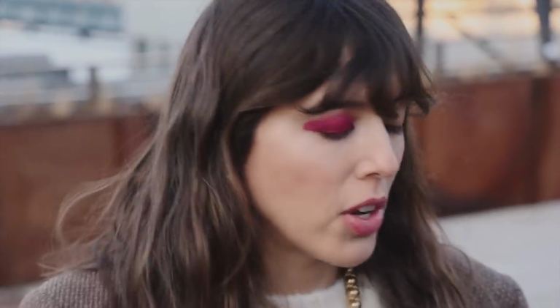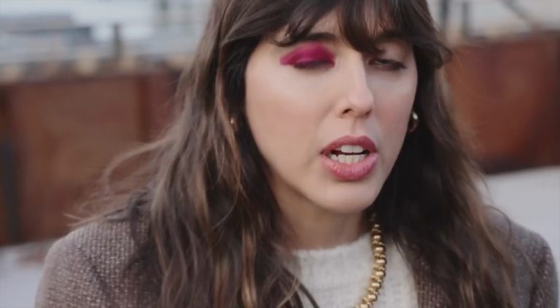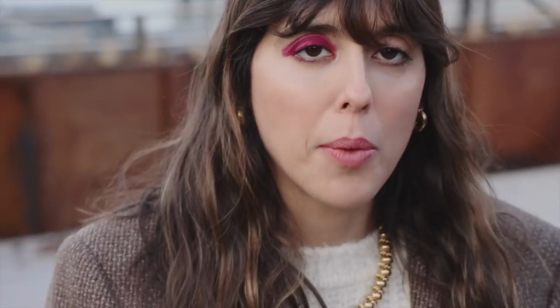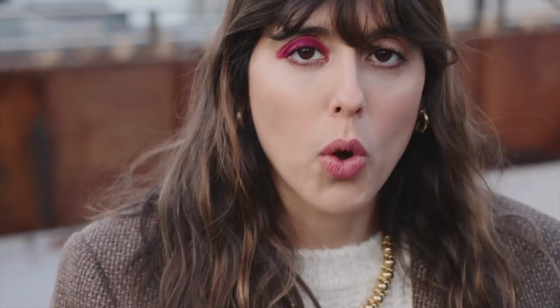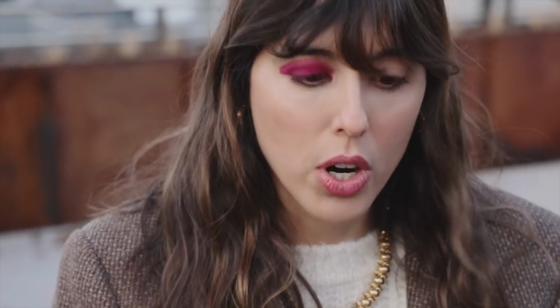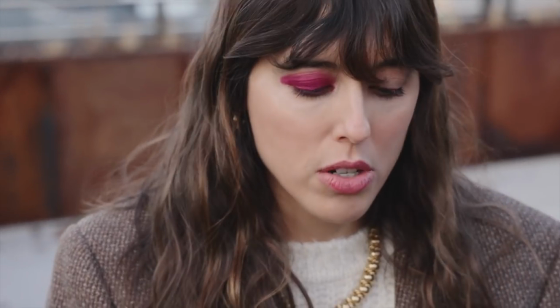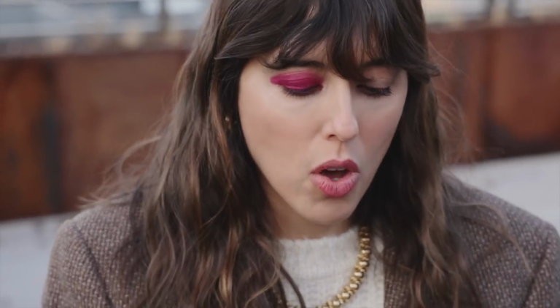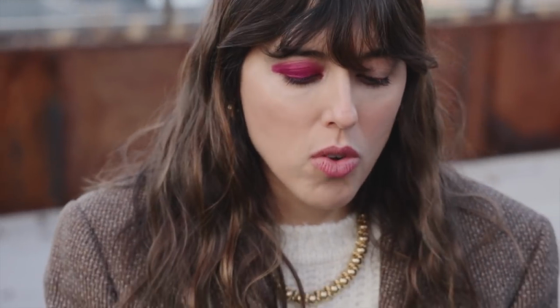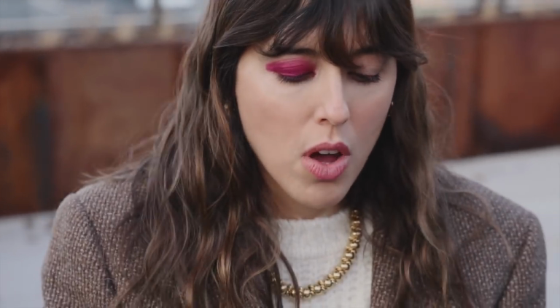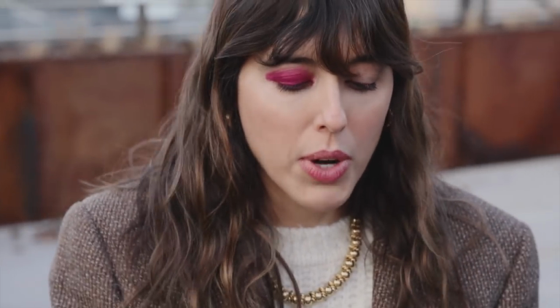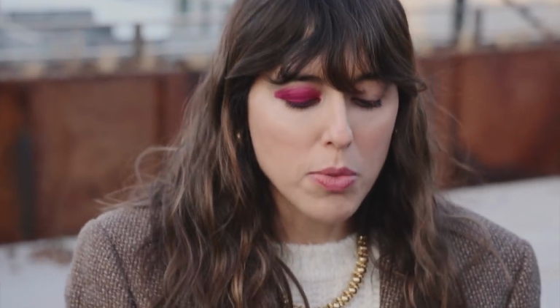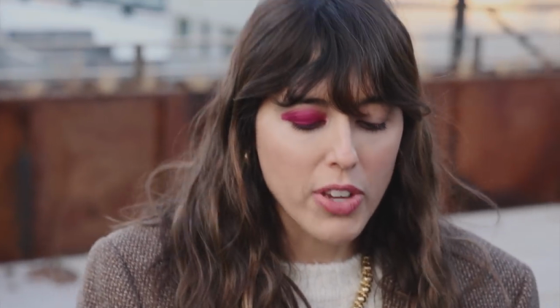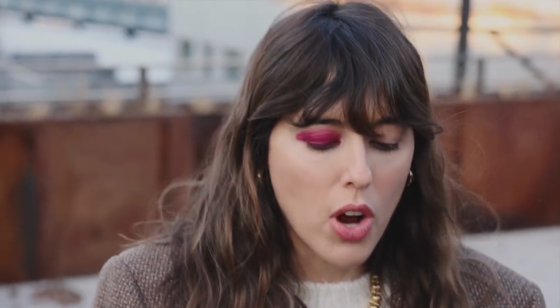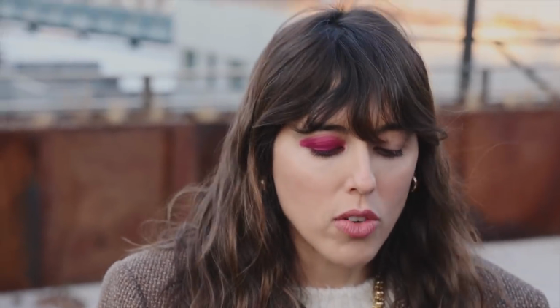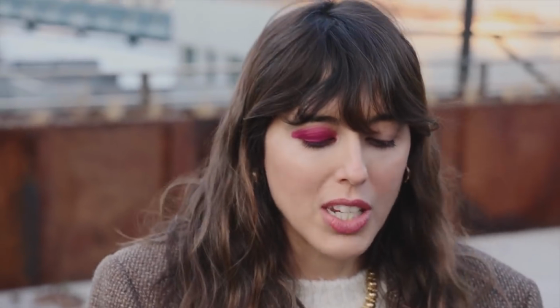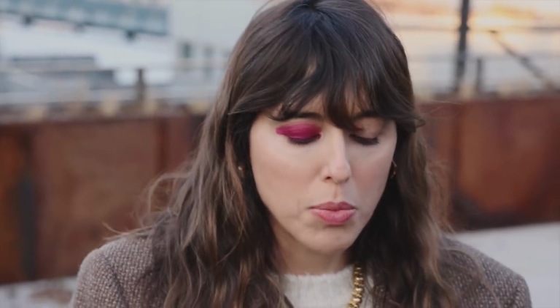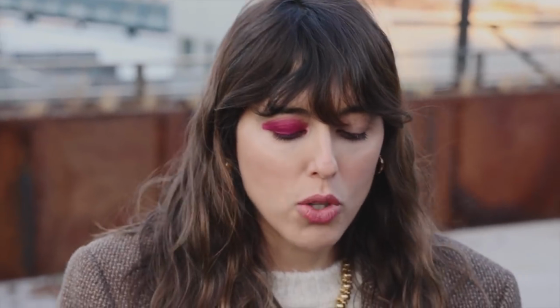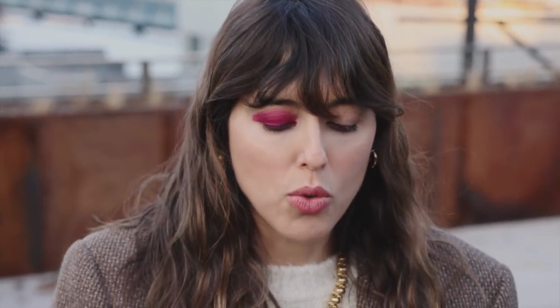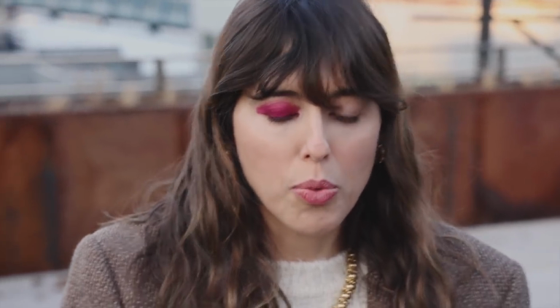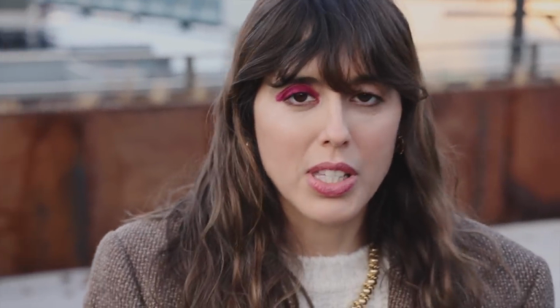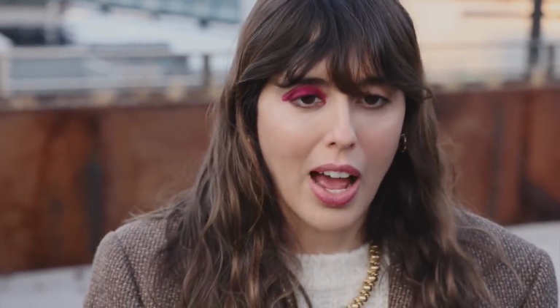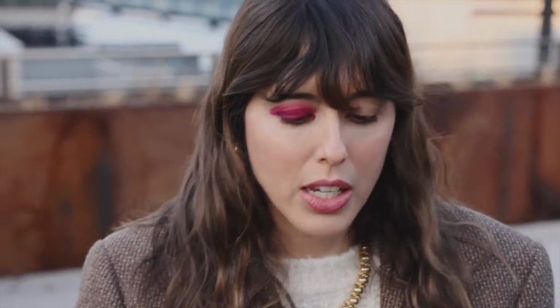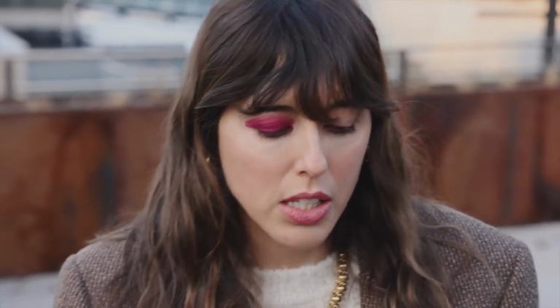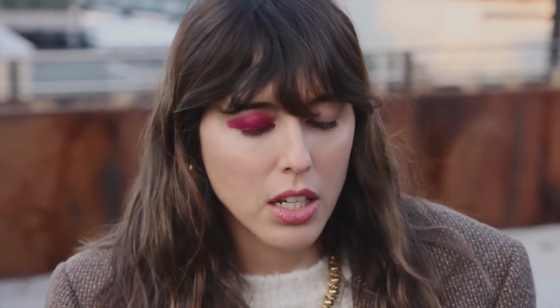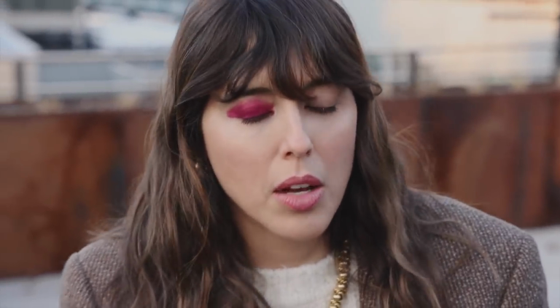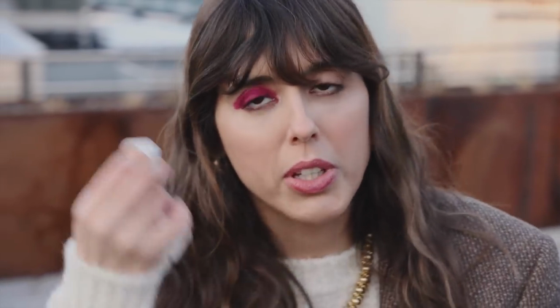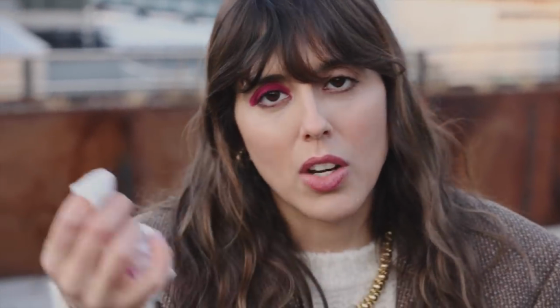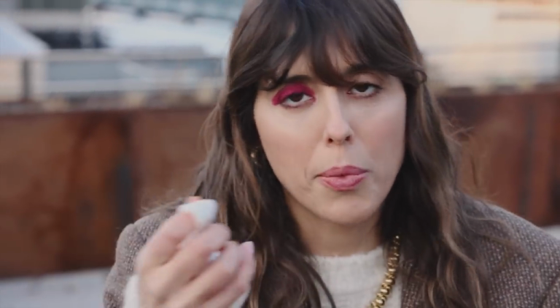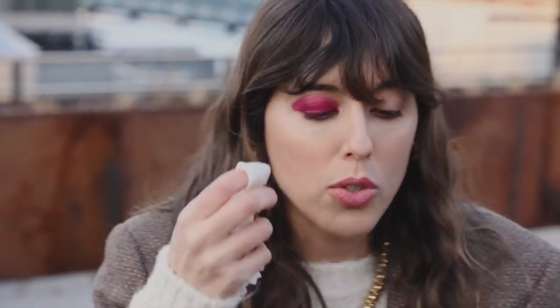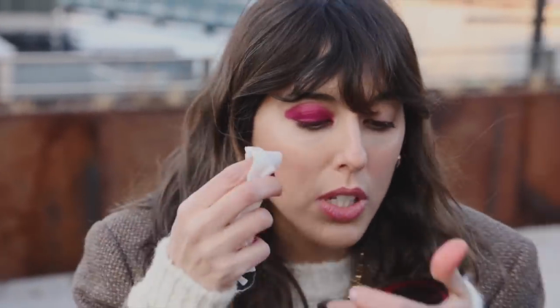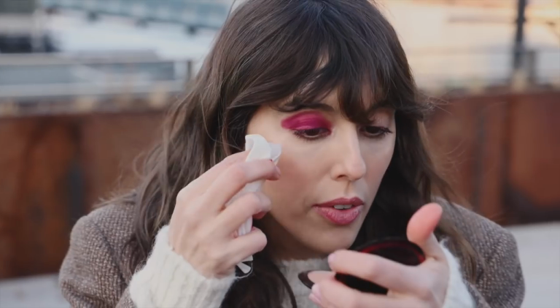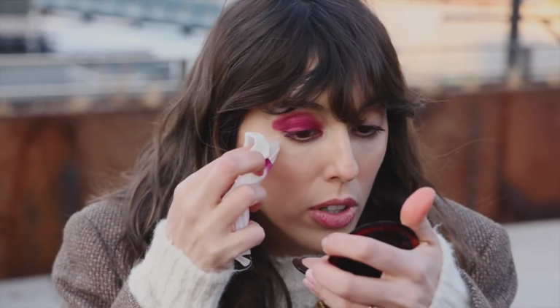Now I'm going to clean up the corner. When I use my finger, I don't need to be too precise, because I know I'm going to do this after.